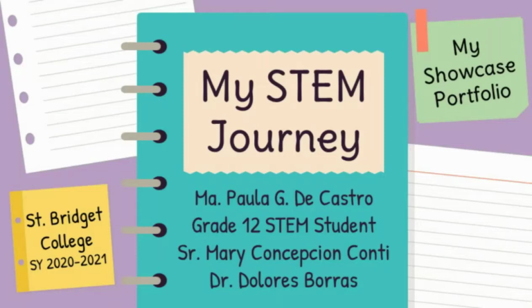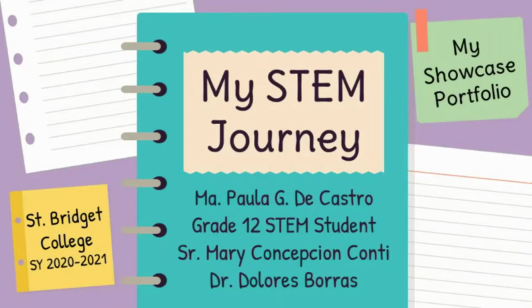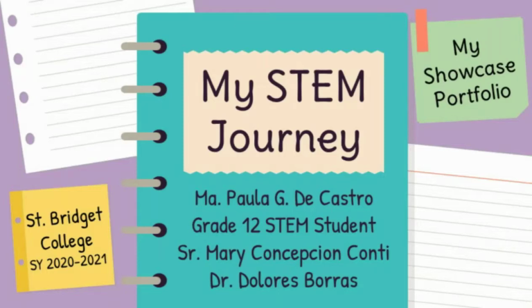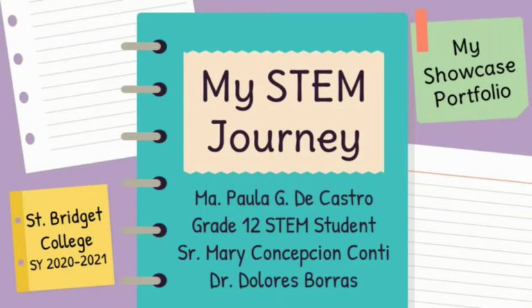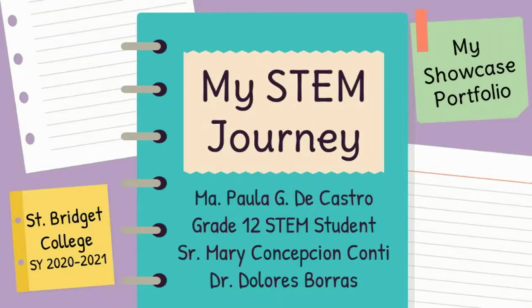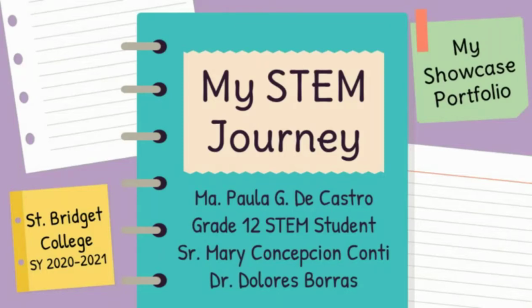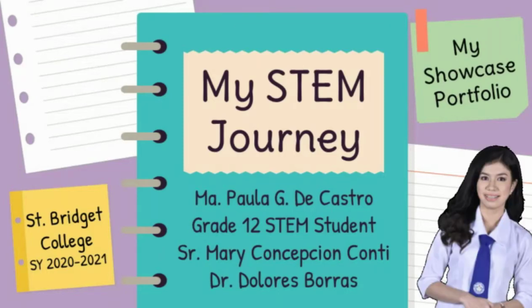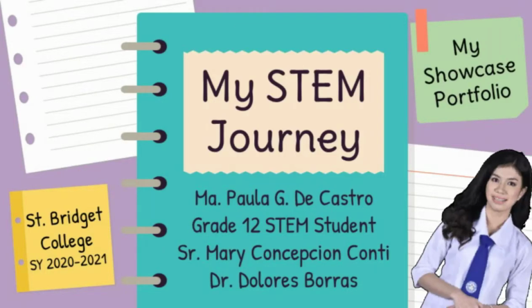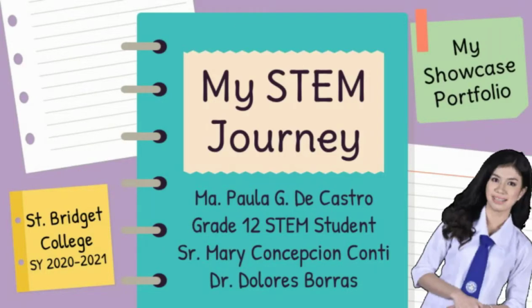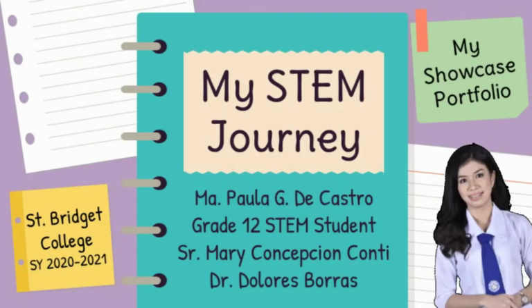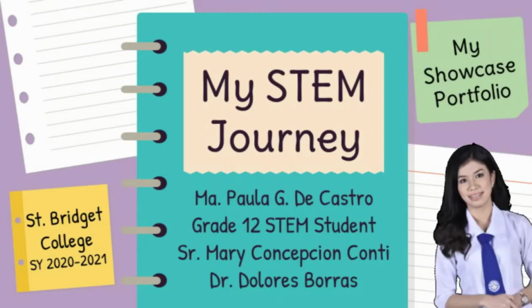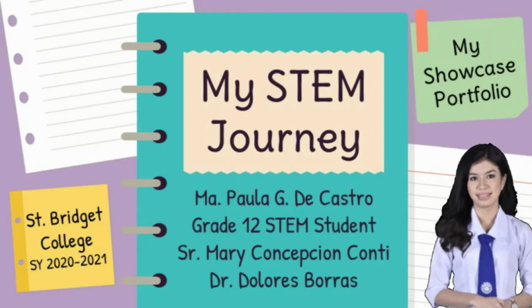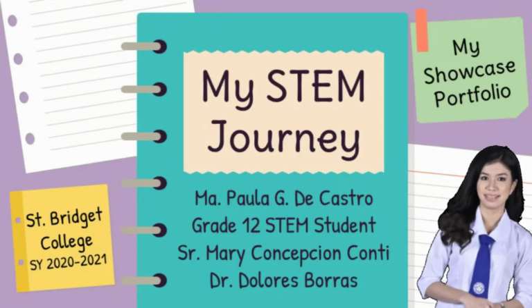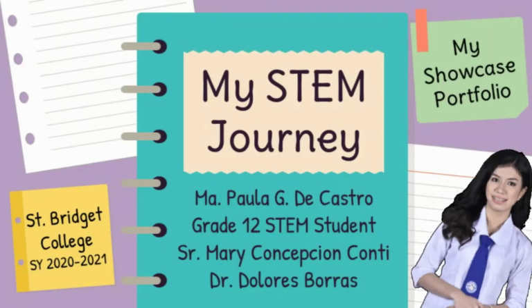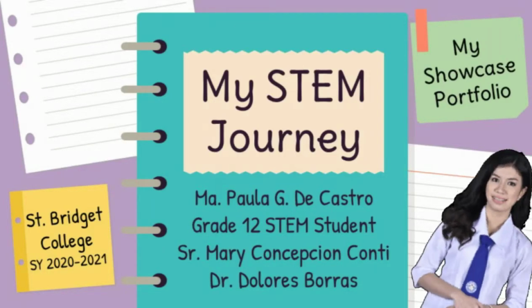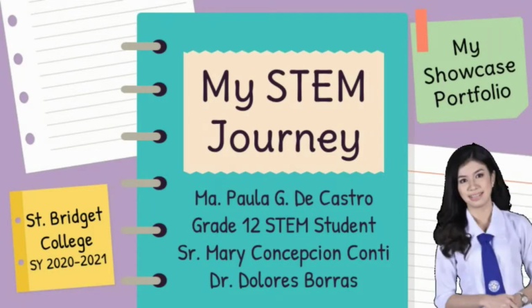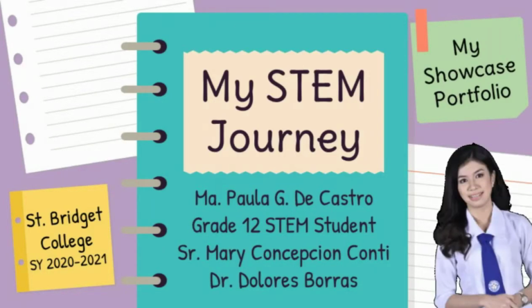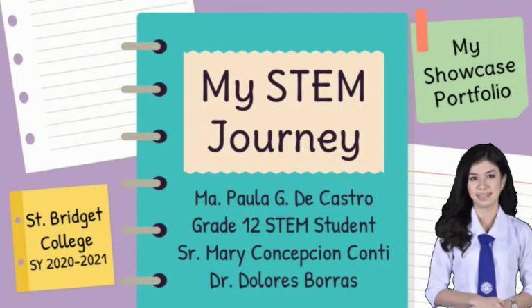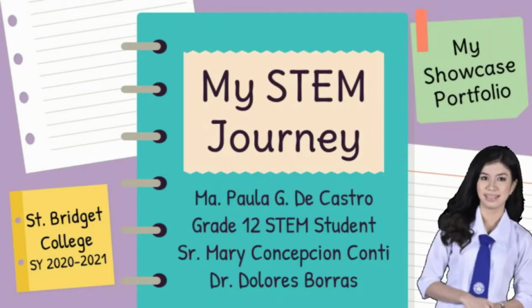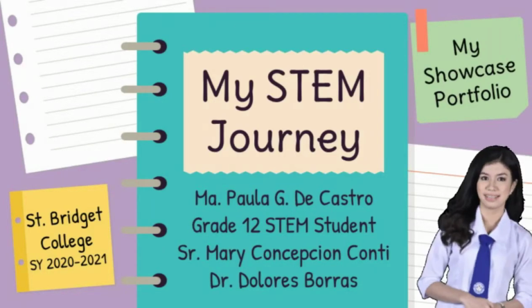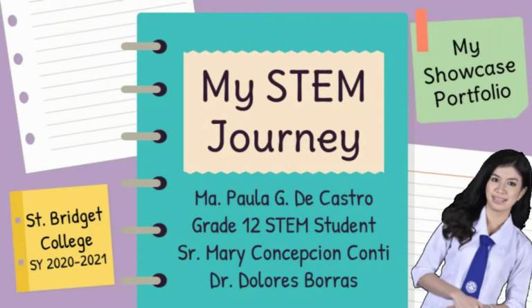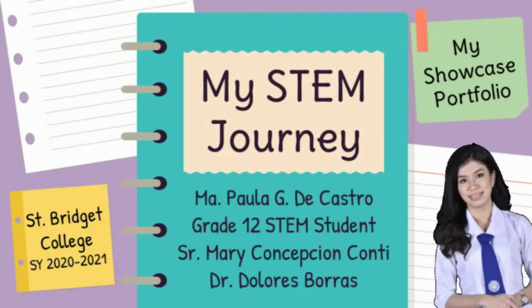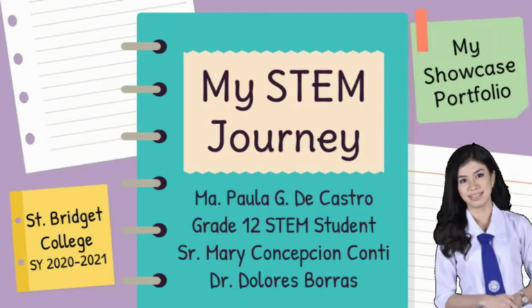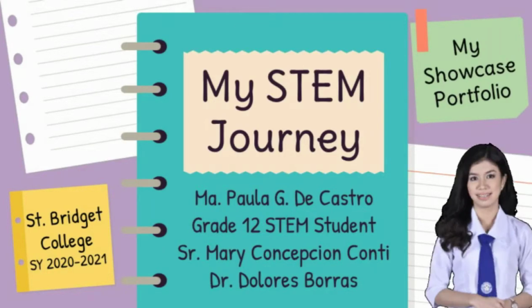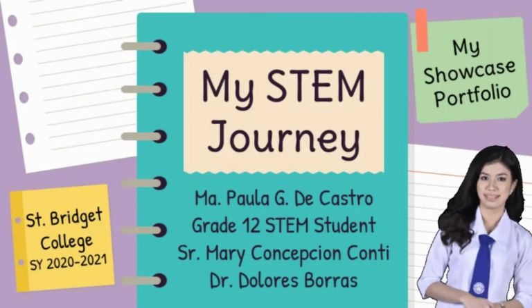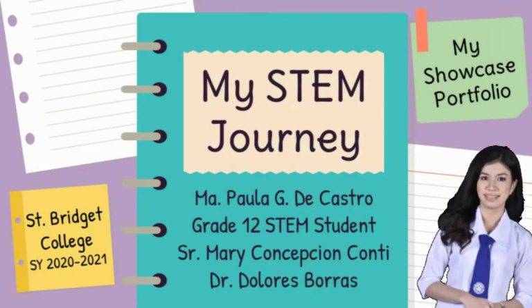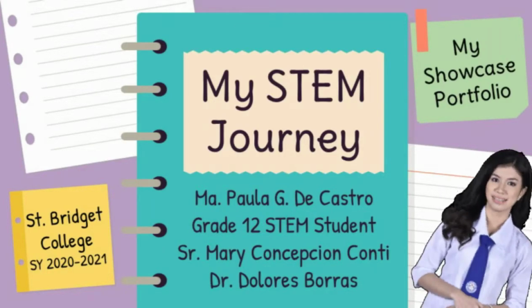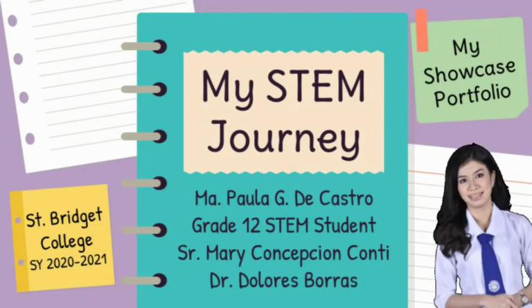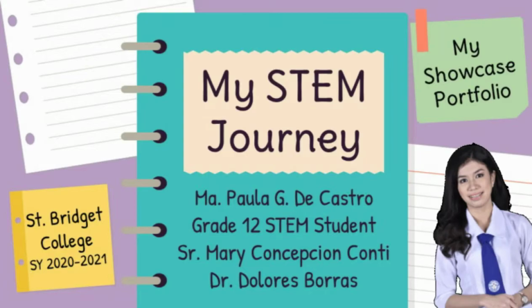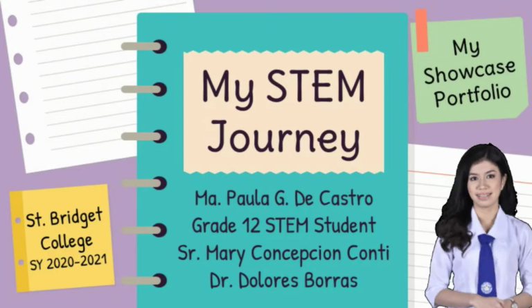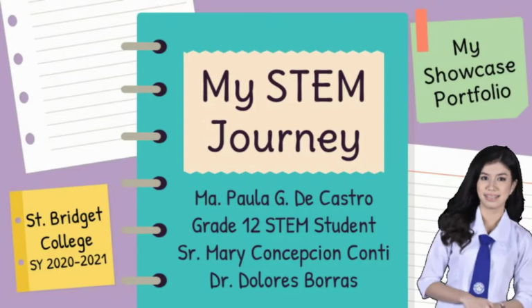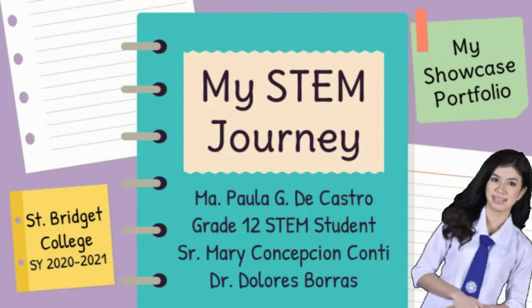Hello everyone! I am Maria Paula G. De Castro and this is my STEM journey.